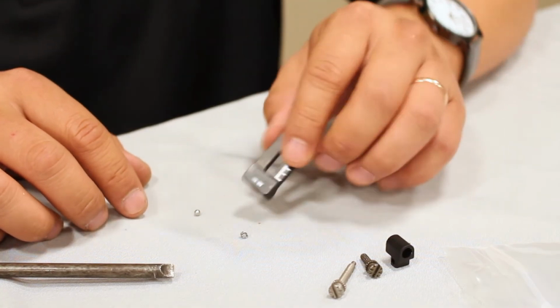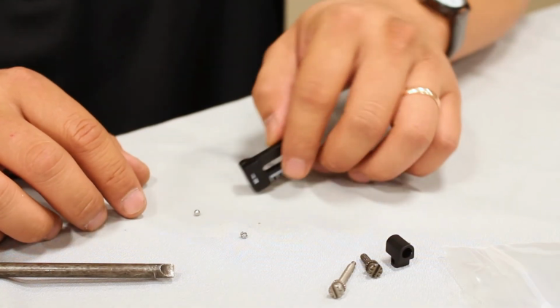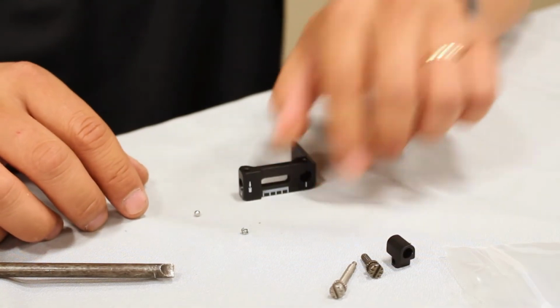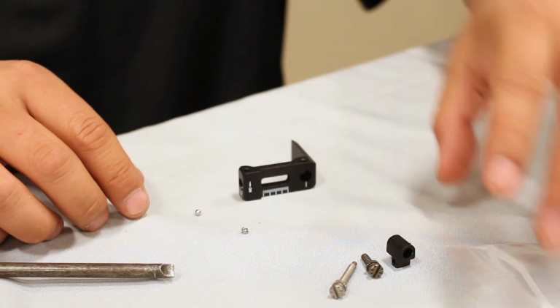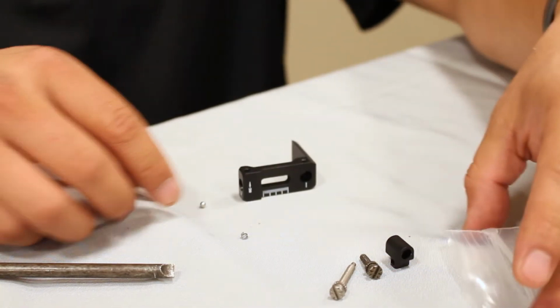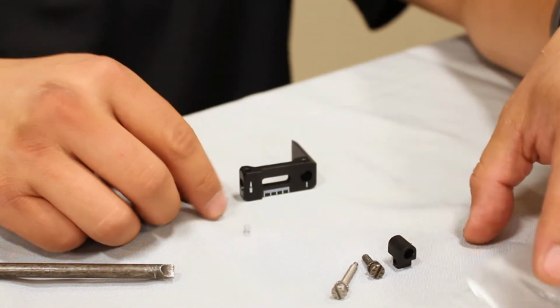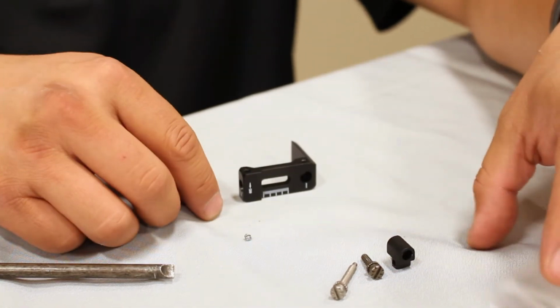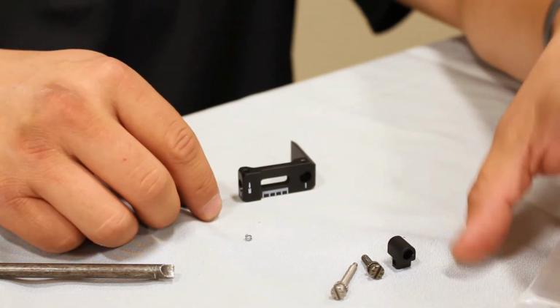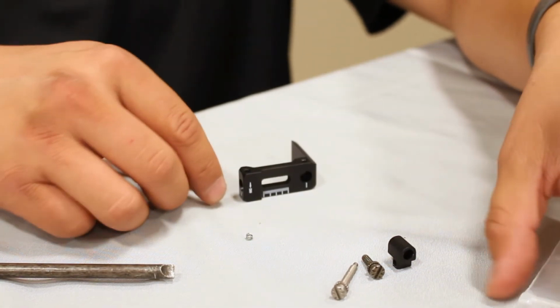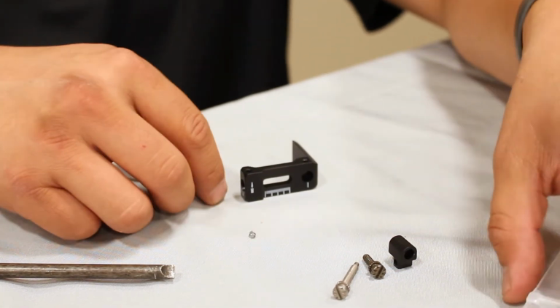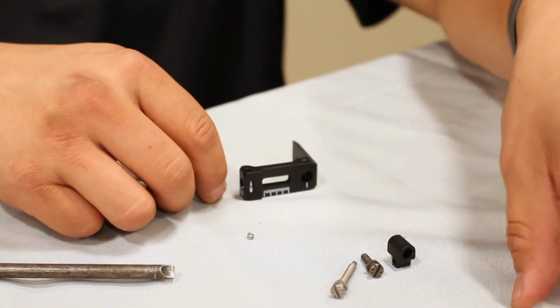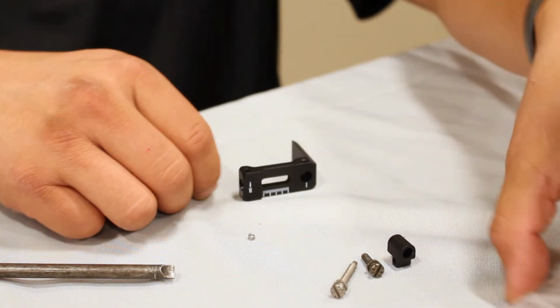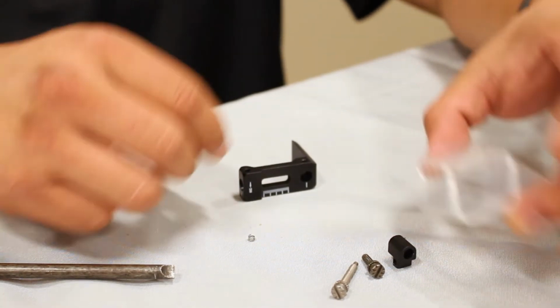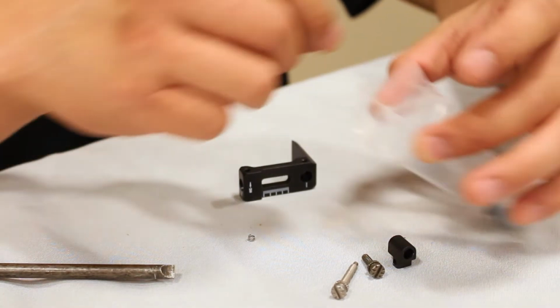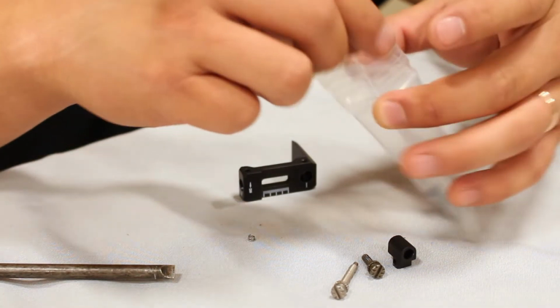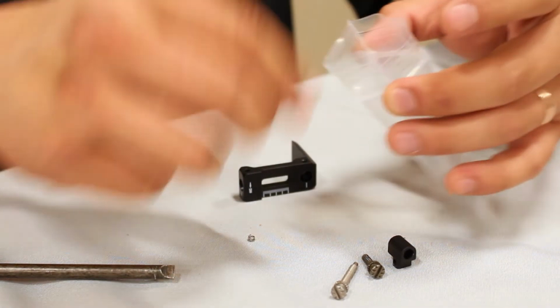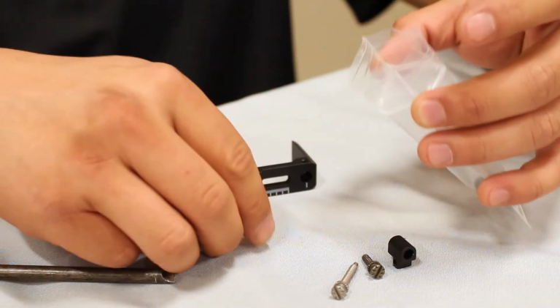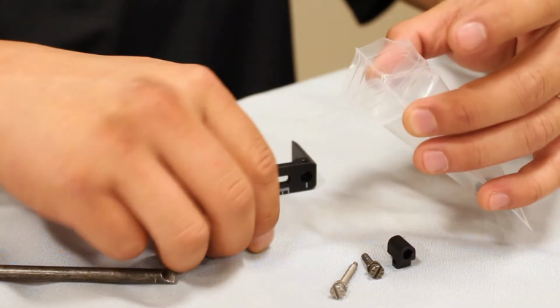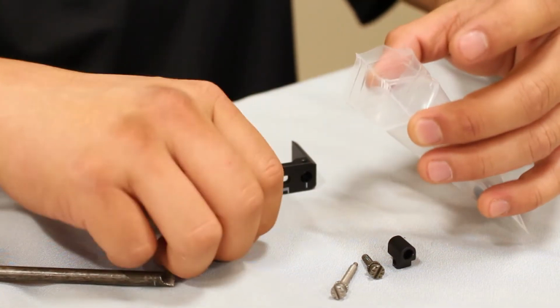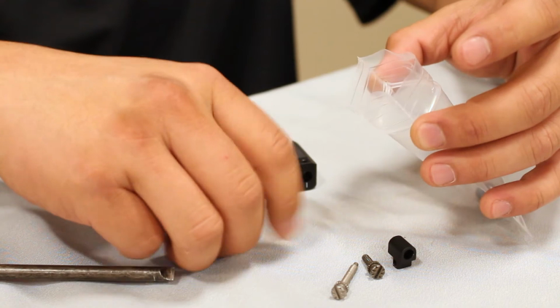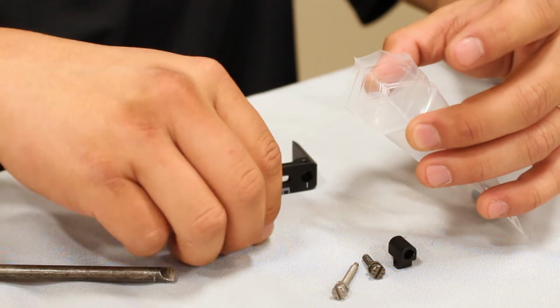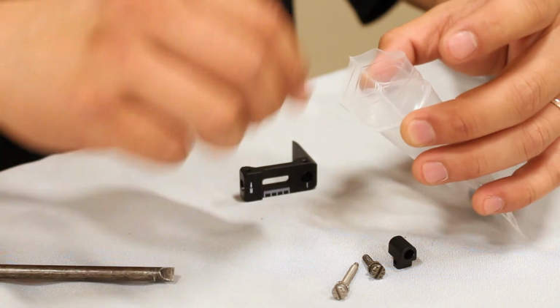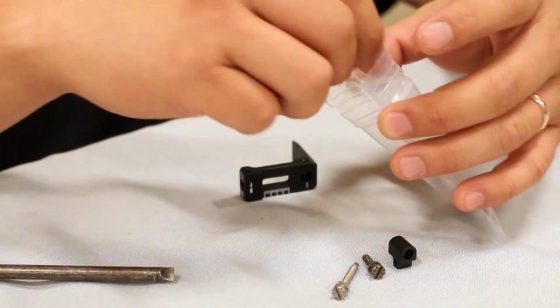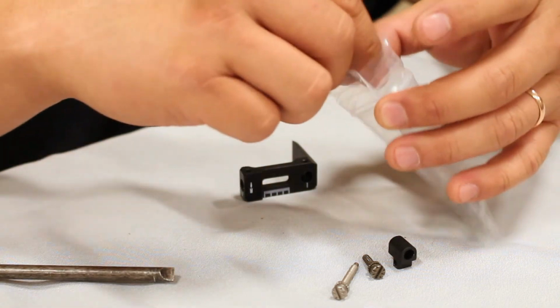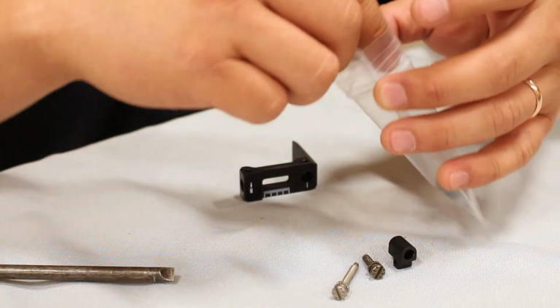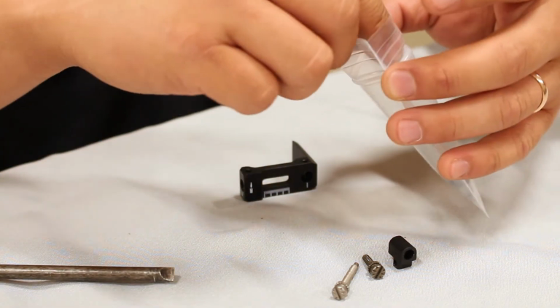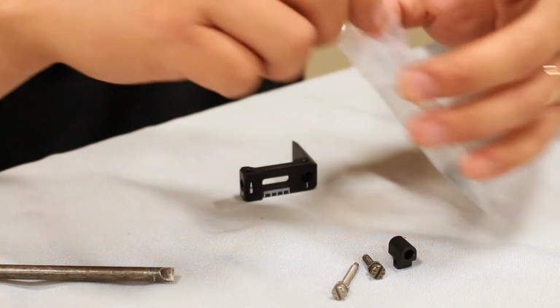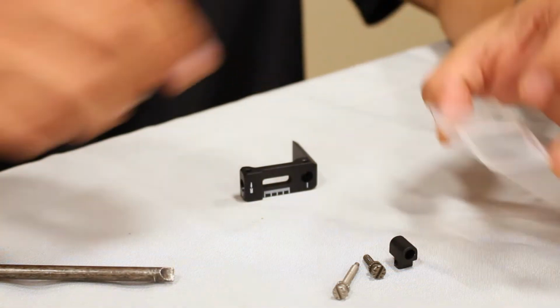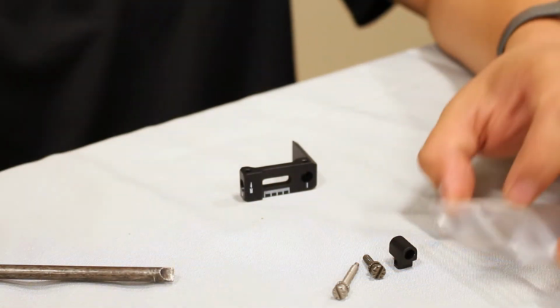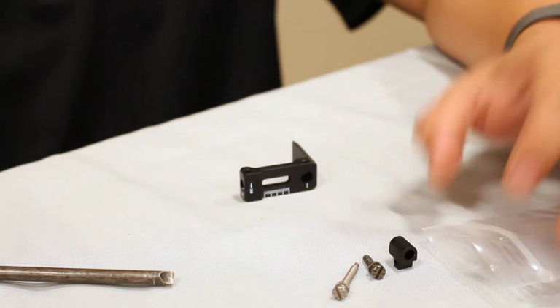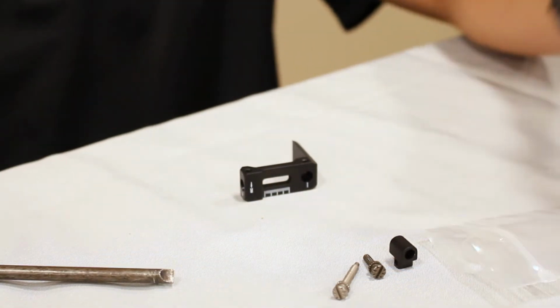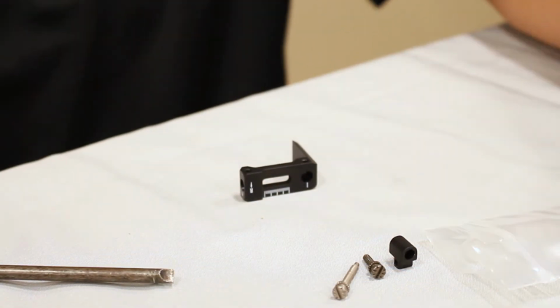If you want to change your adjustment screws to target knobs, please contact our customer service department at extension 228.